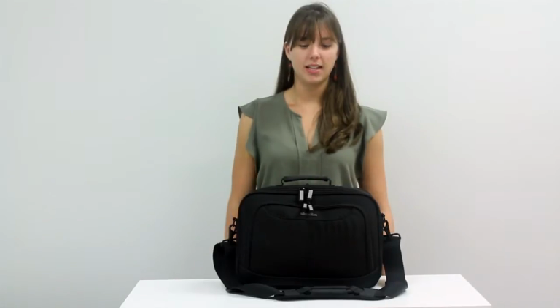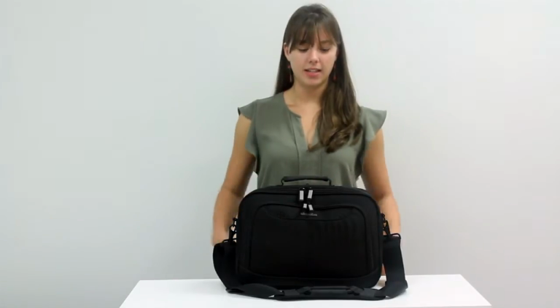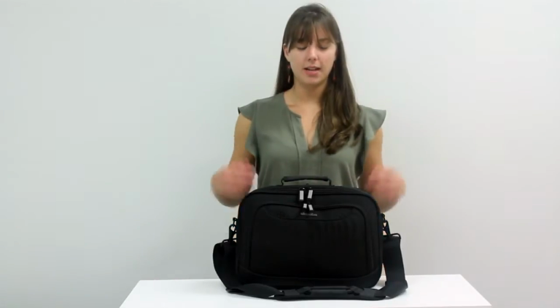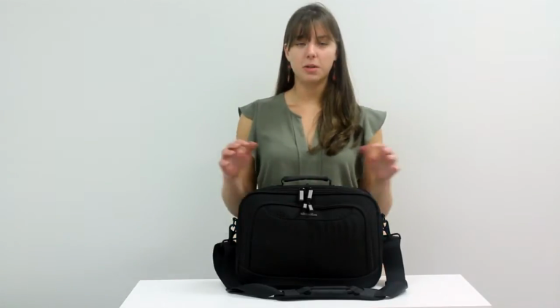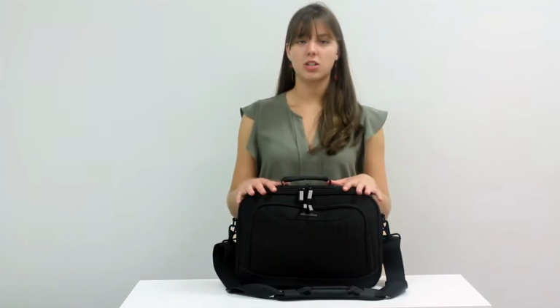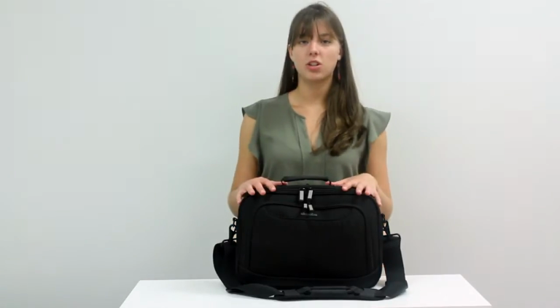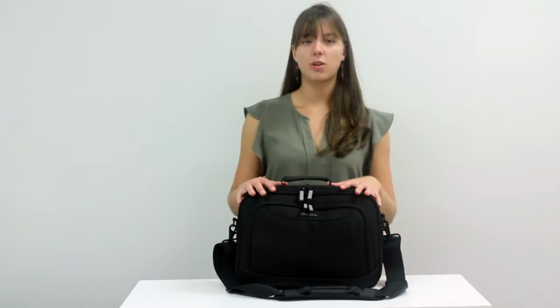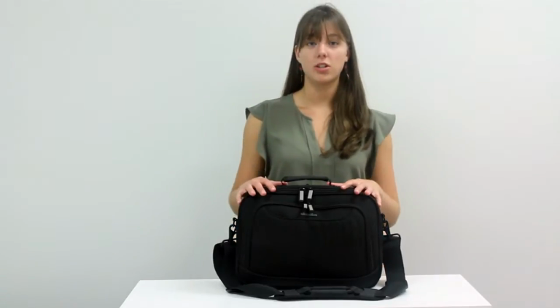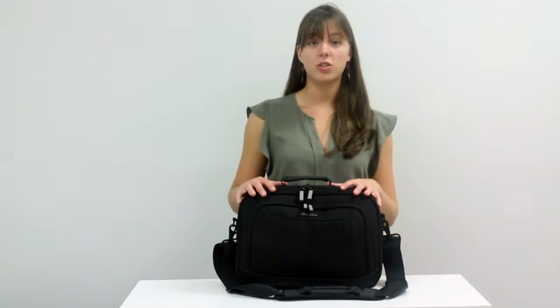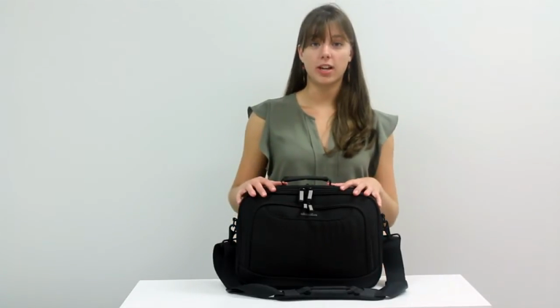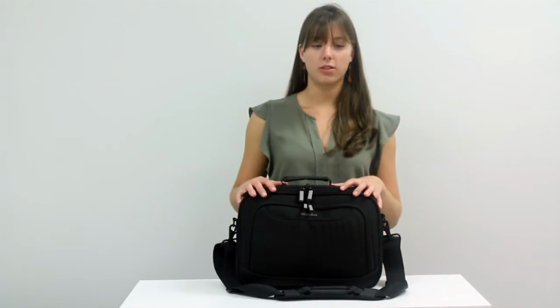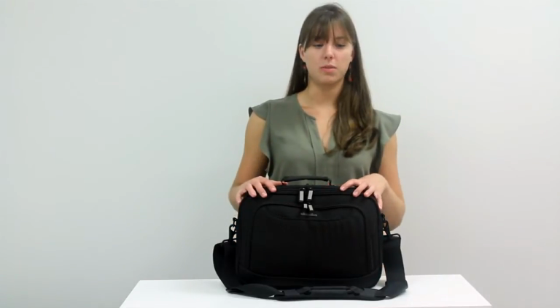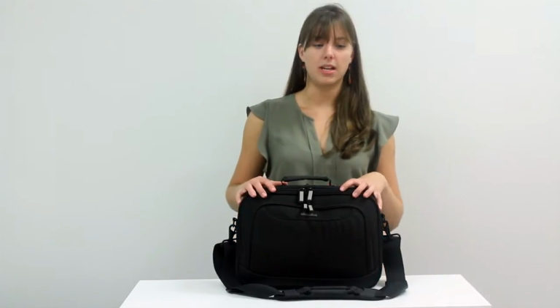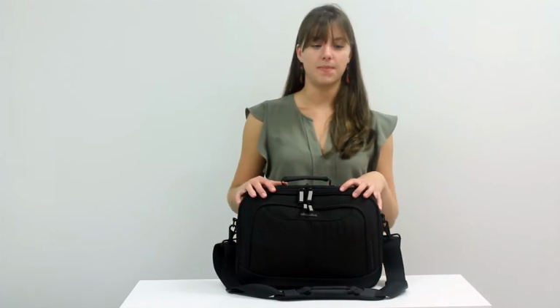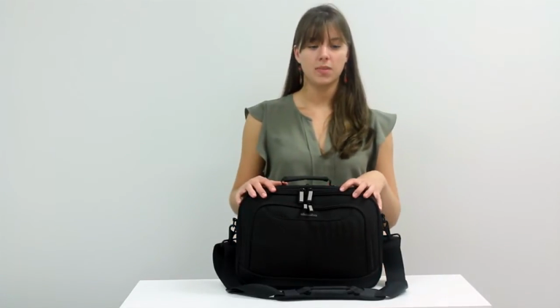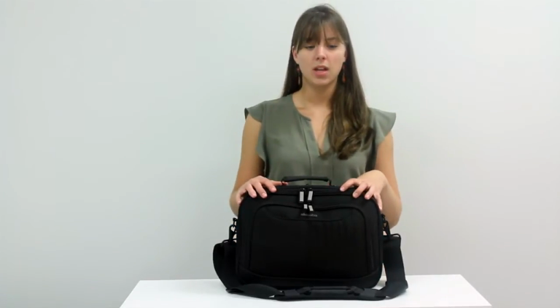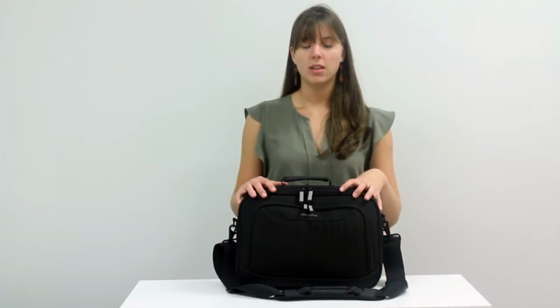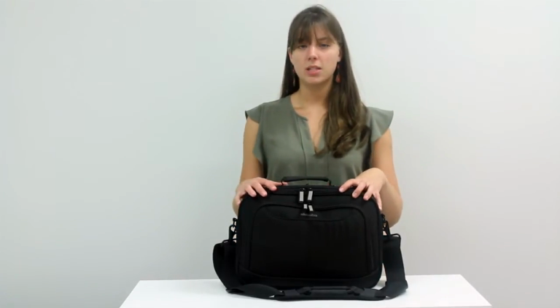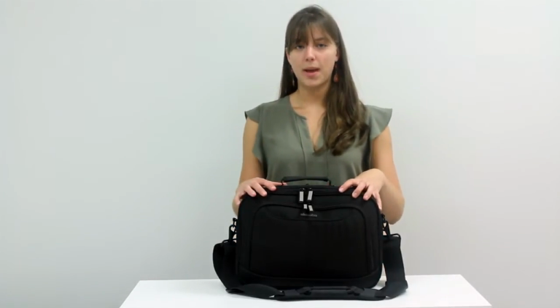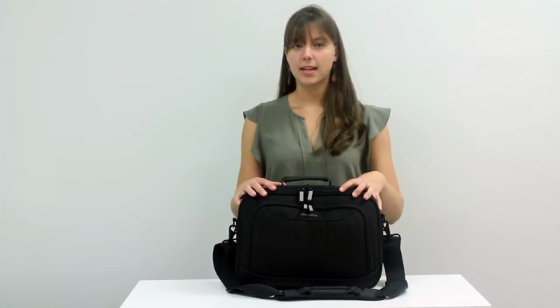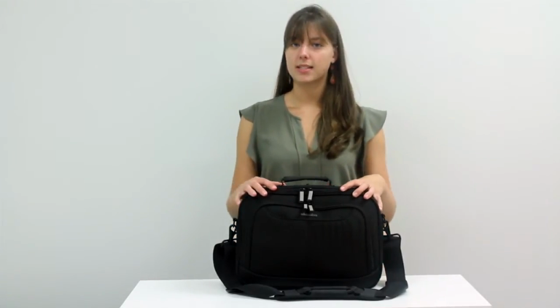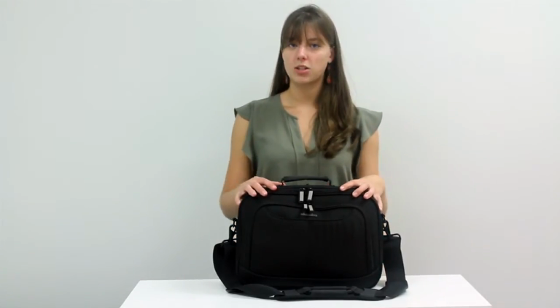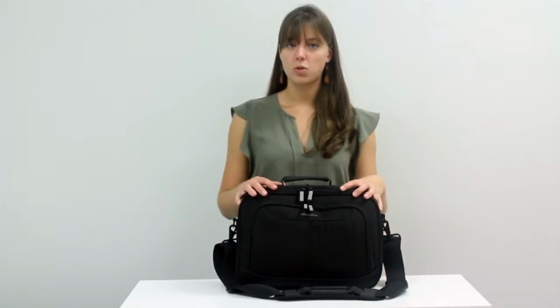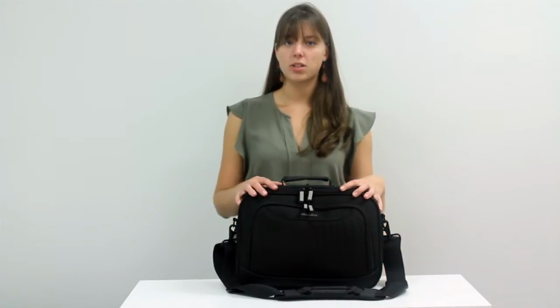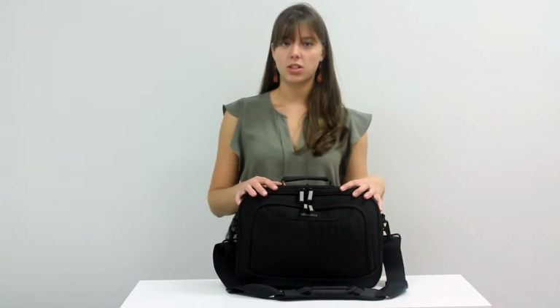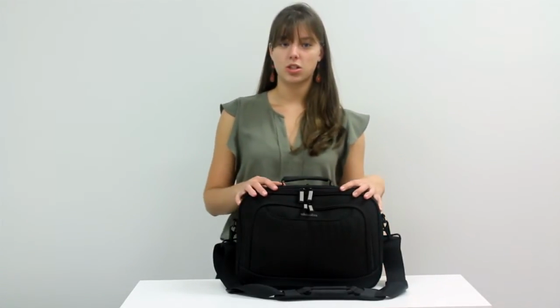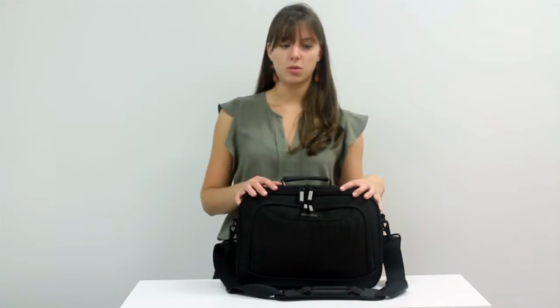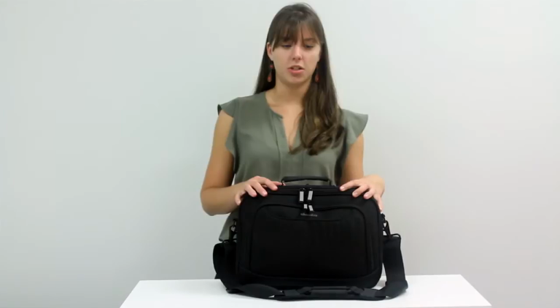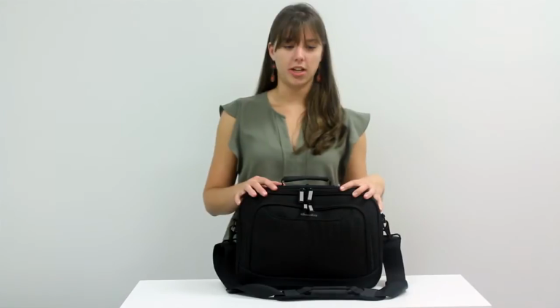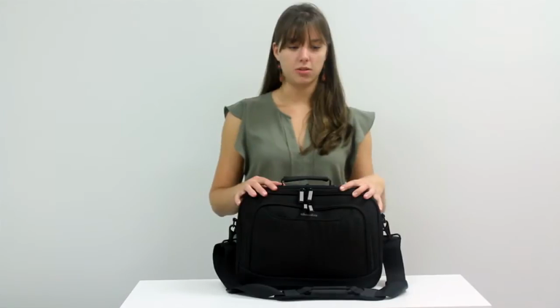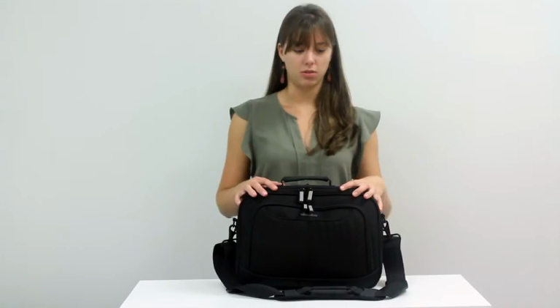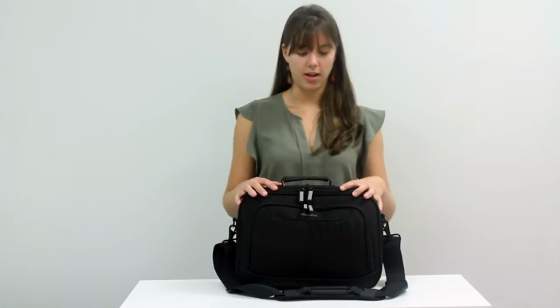Today I'm going to show you our new check-through mini. This bag is the newest addition to our check-through line.